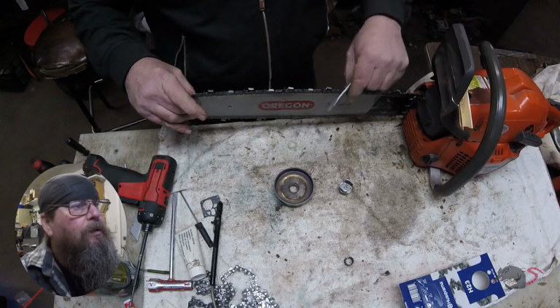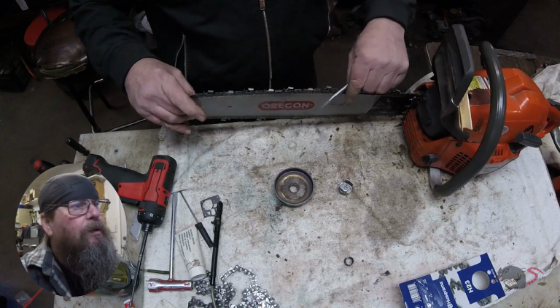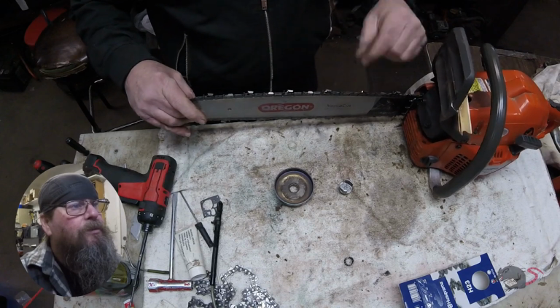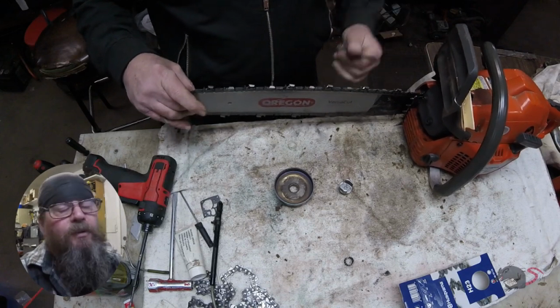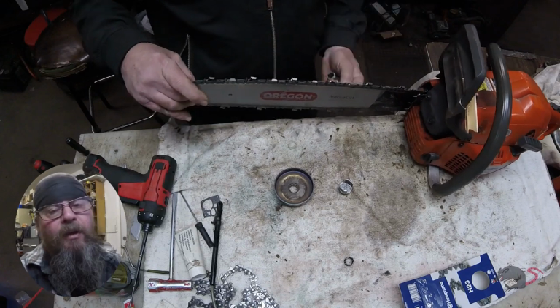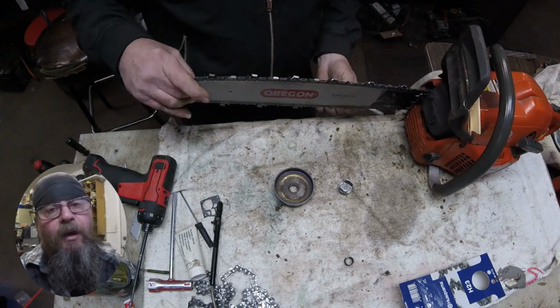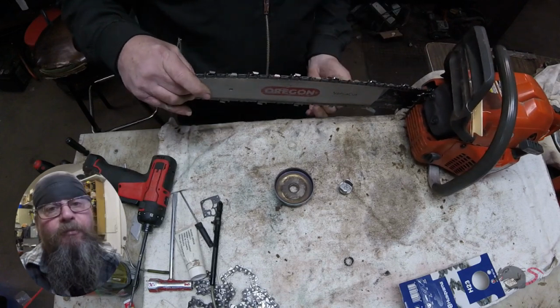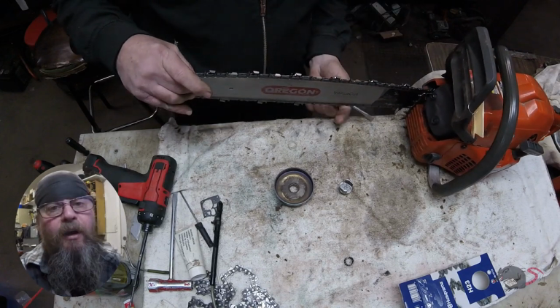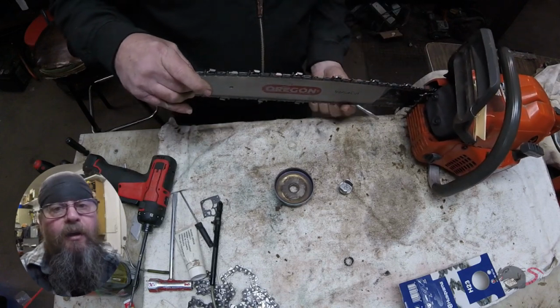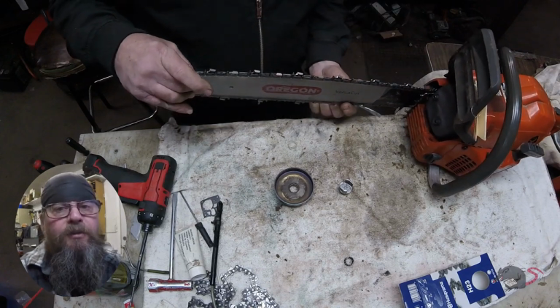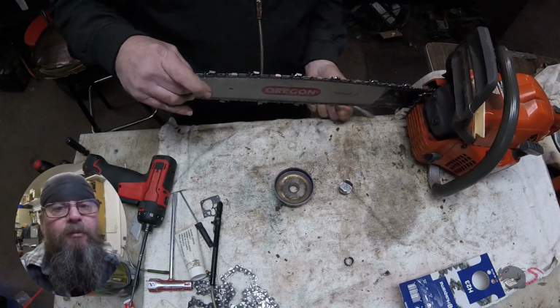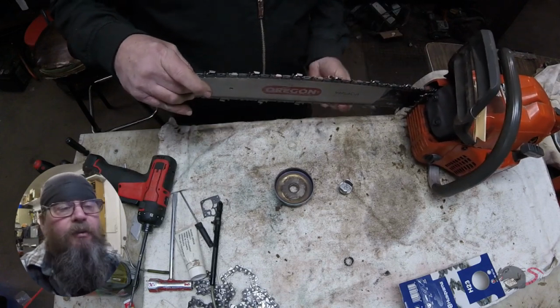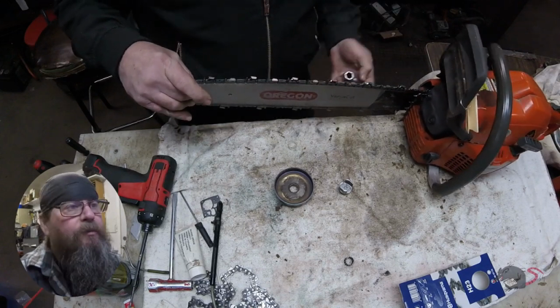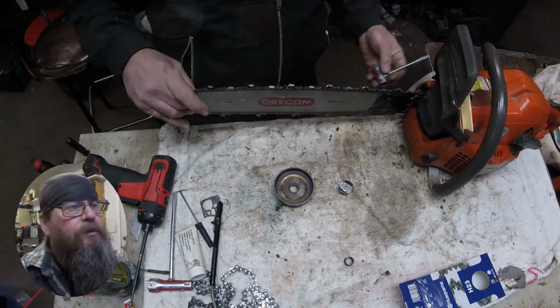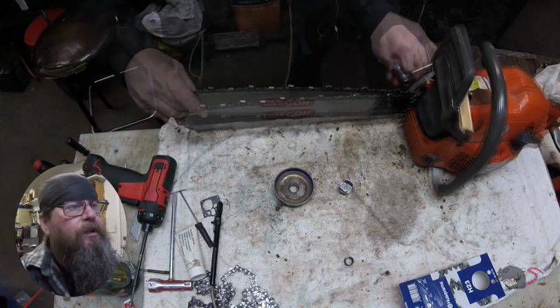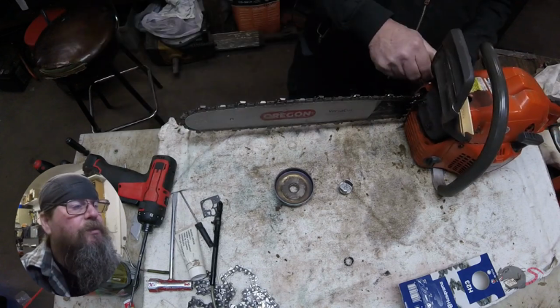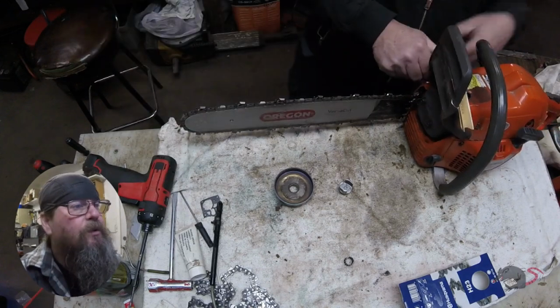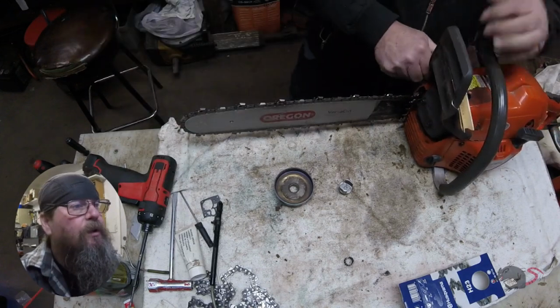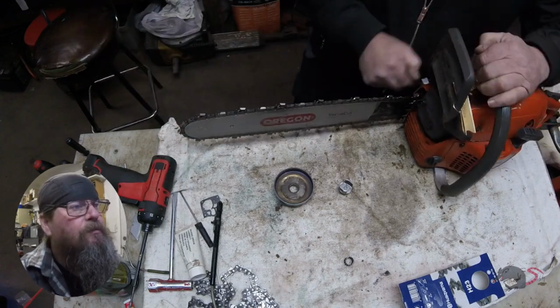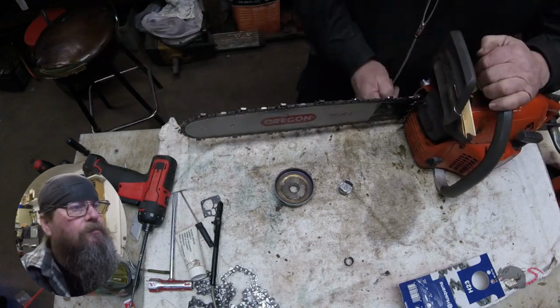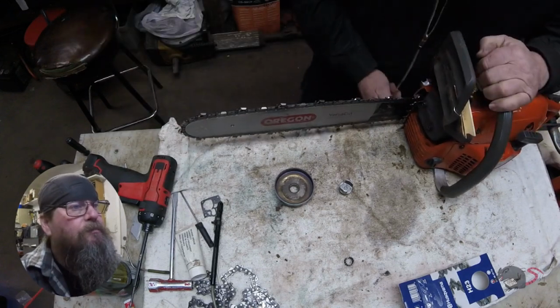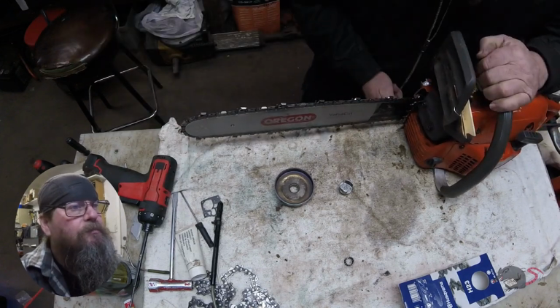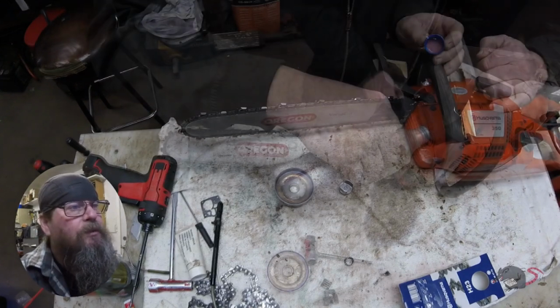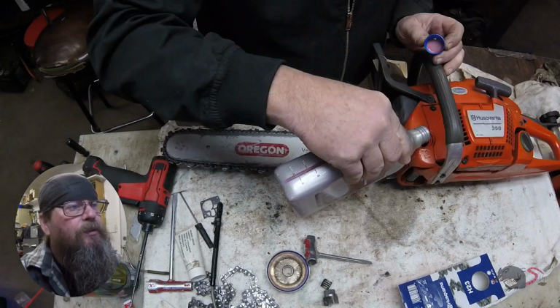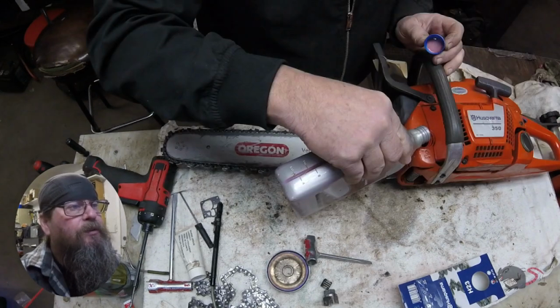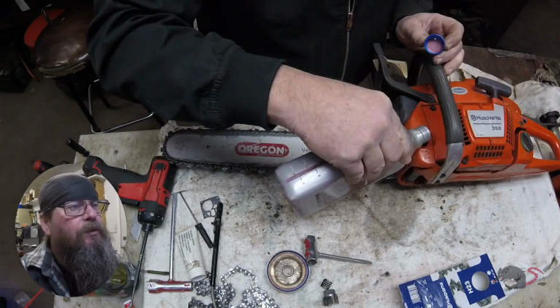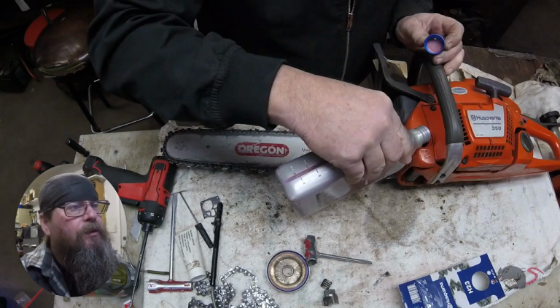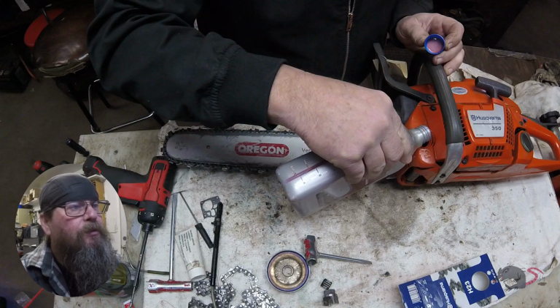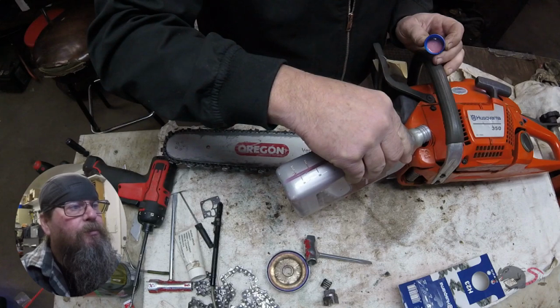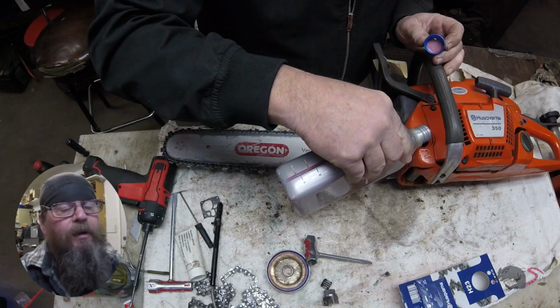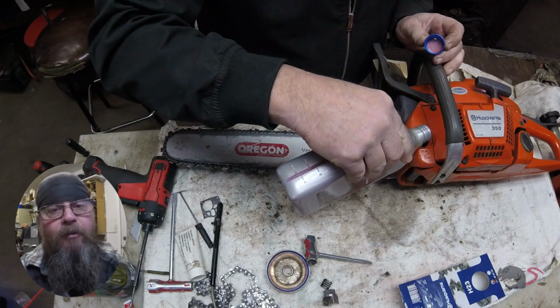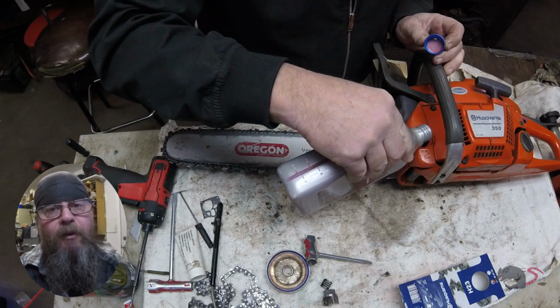So that's all I got for you on the Husqvarna 350 chain and clutch sprocket repair.